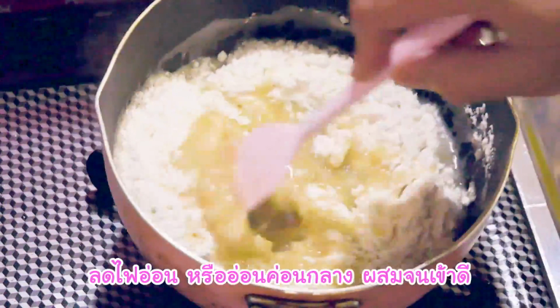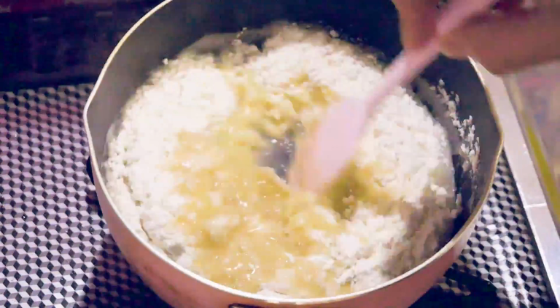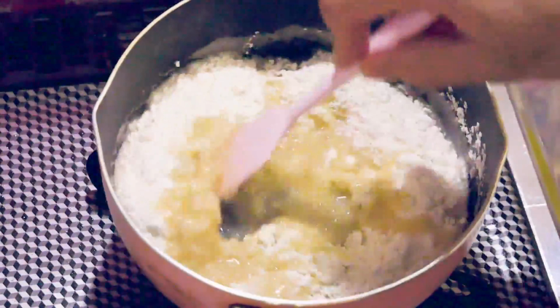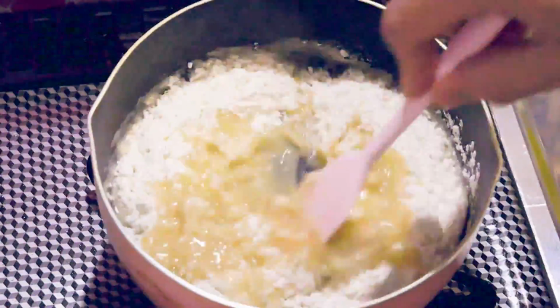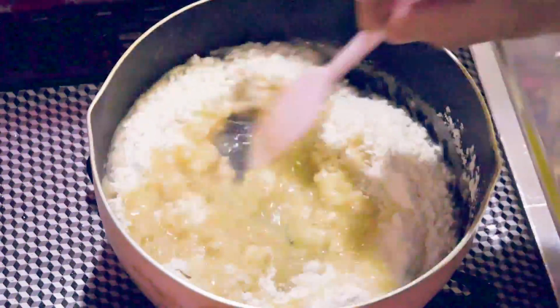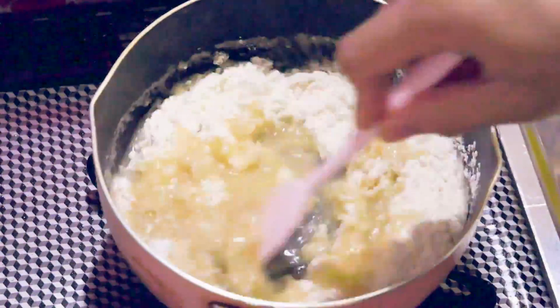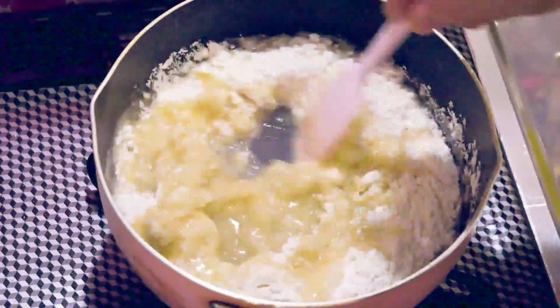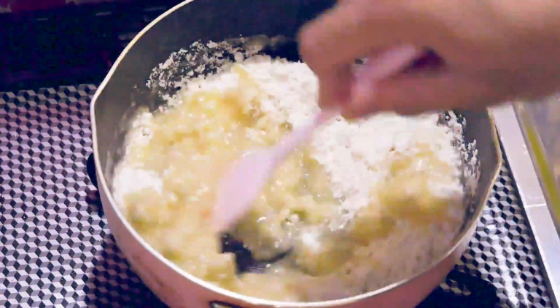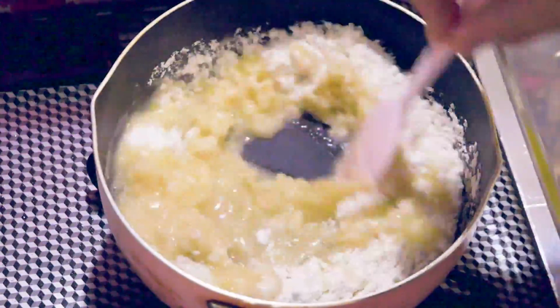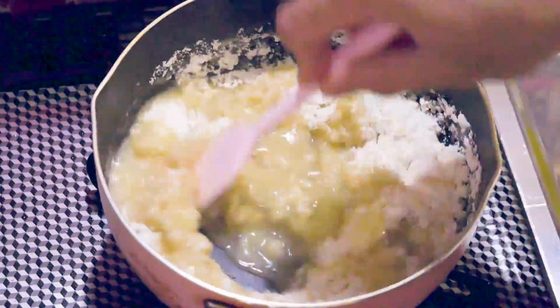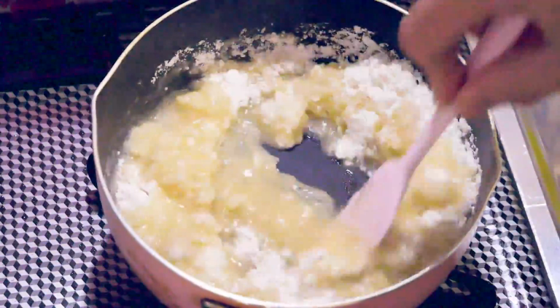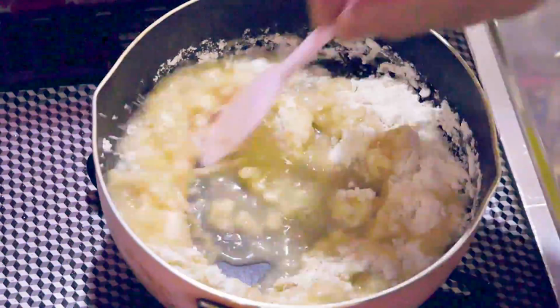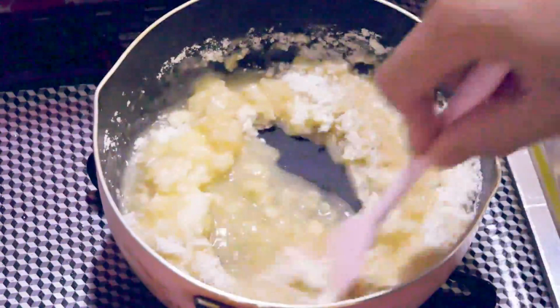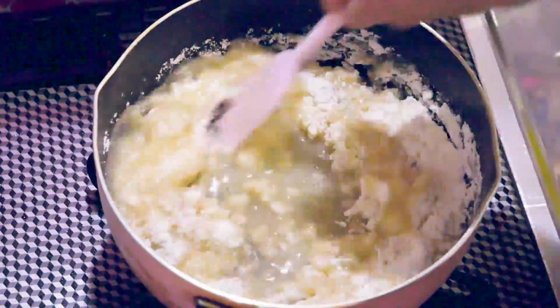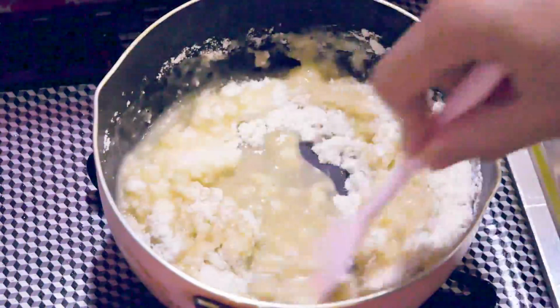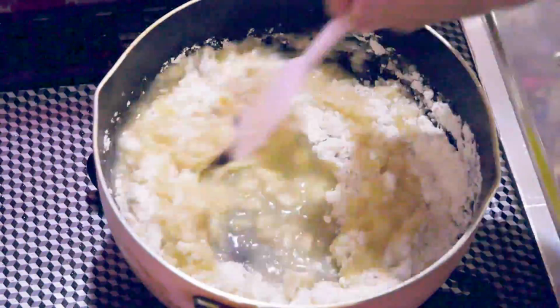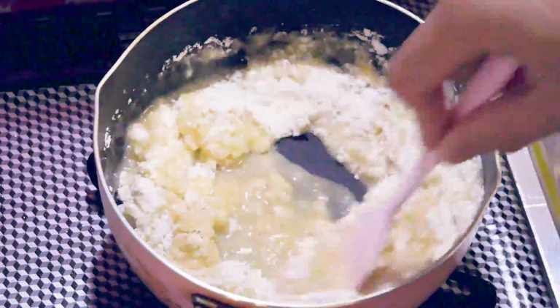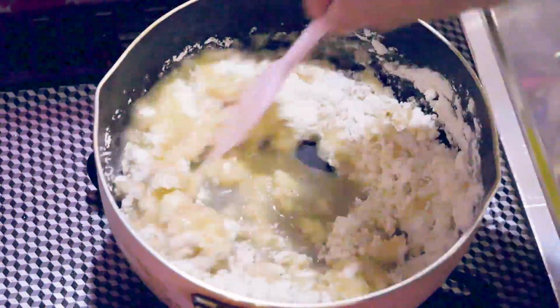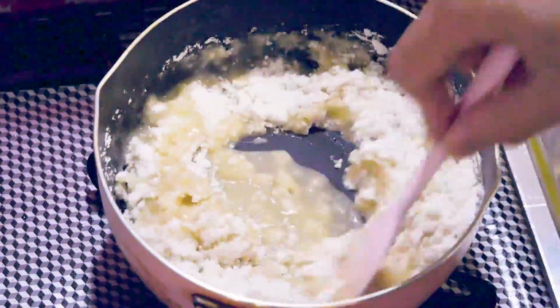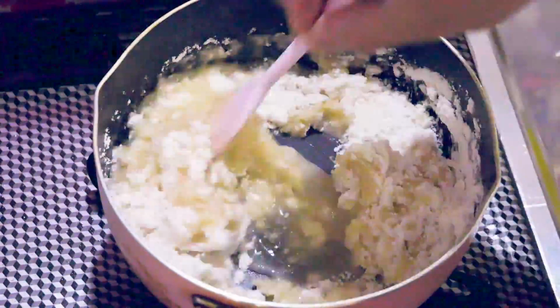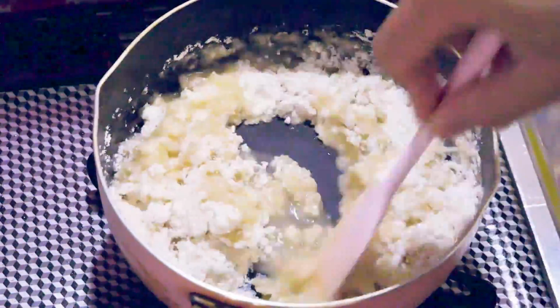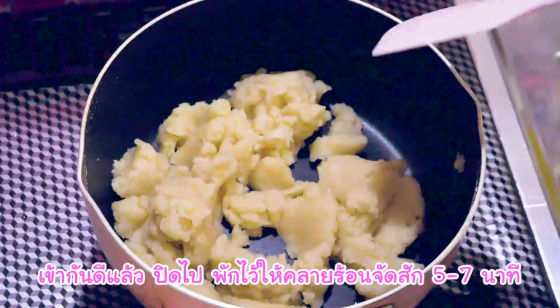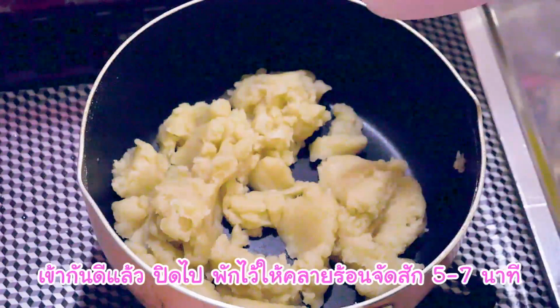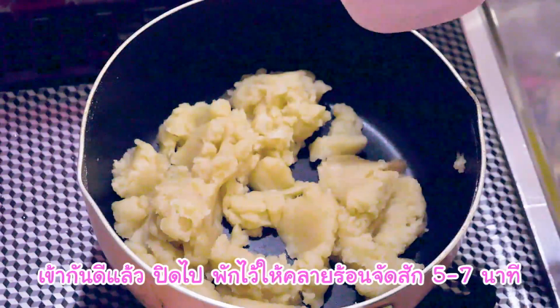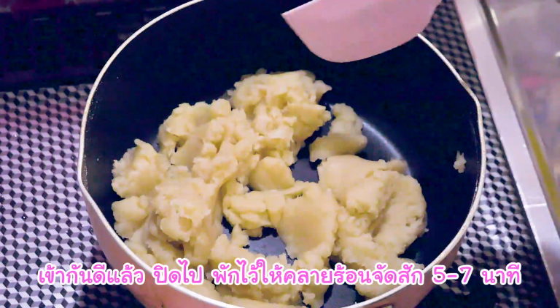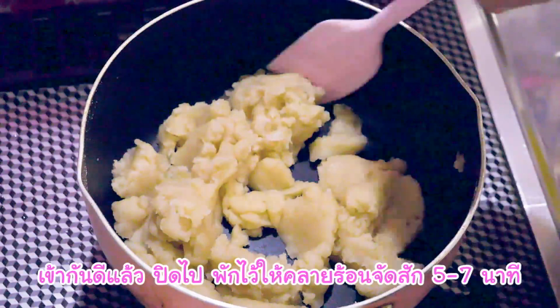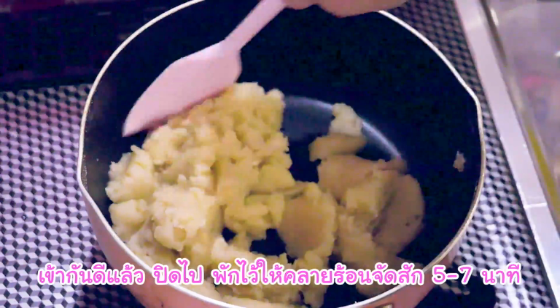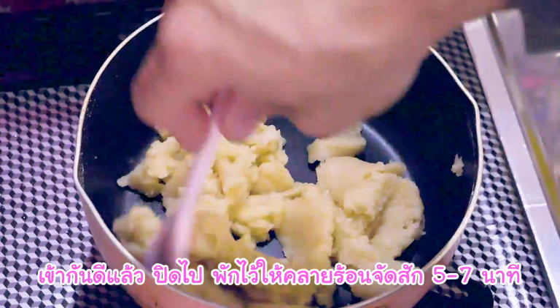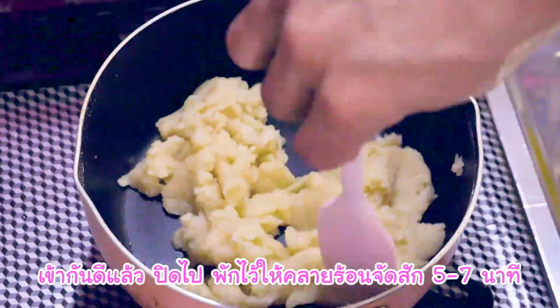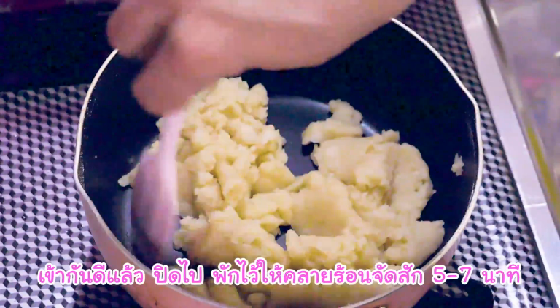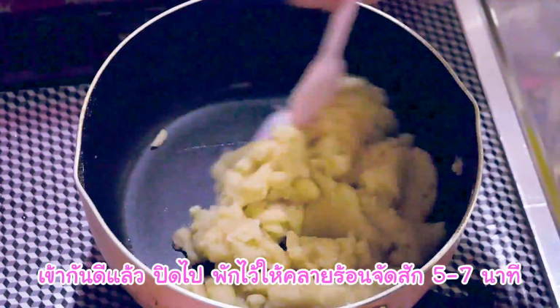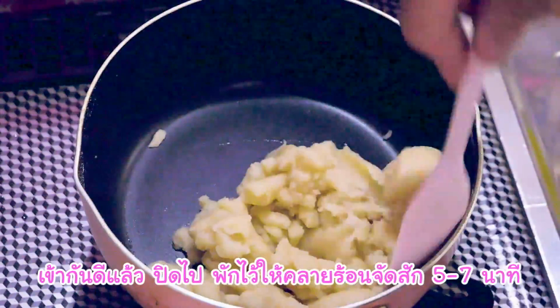If you want to add eggs to the plate, it will help from 1 week.